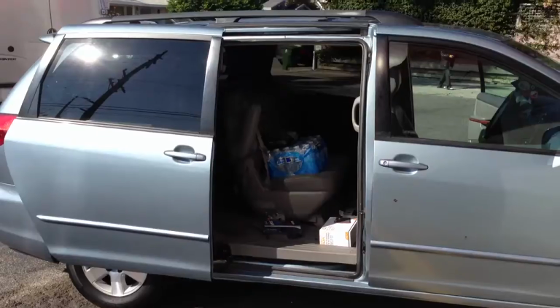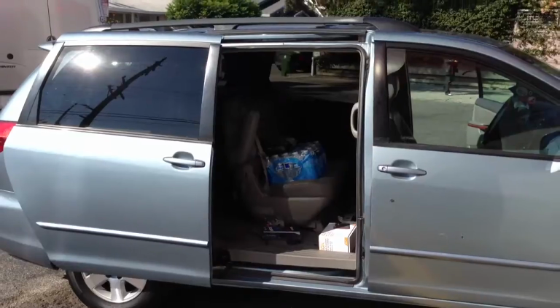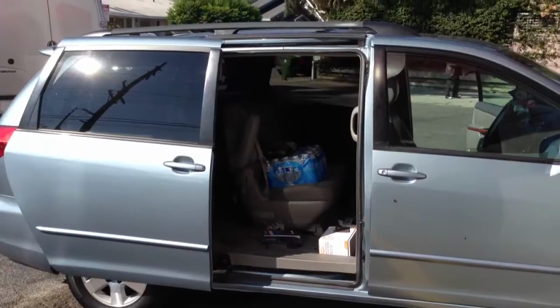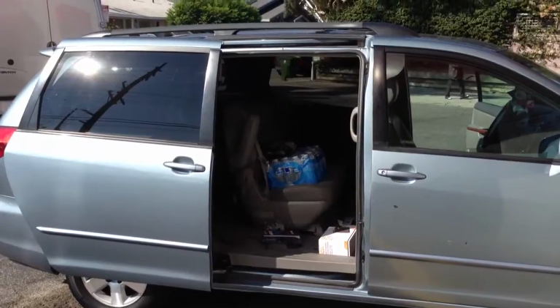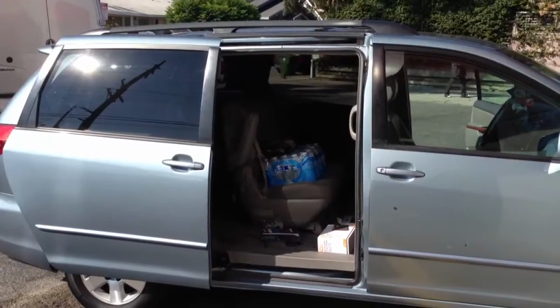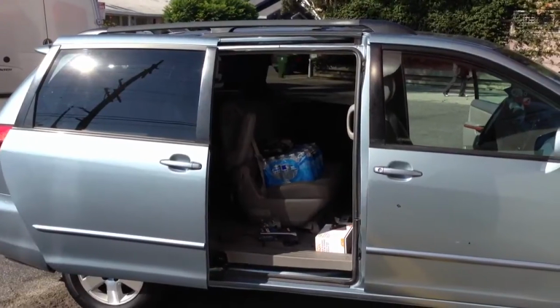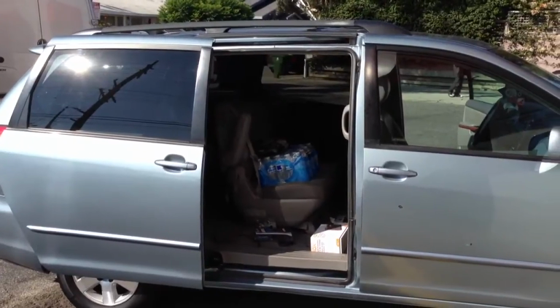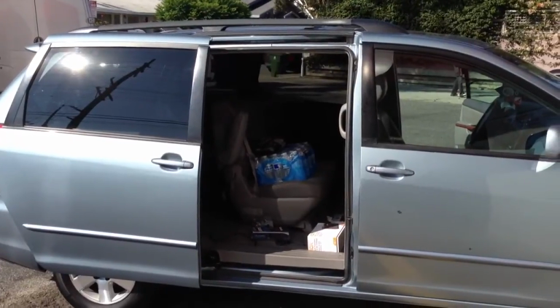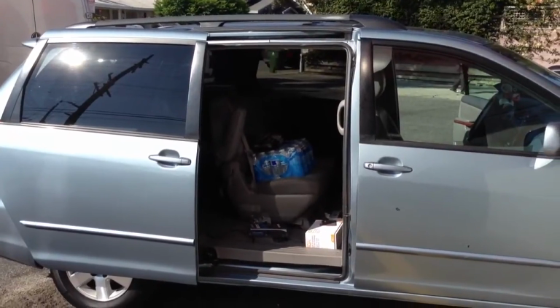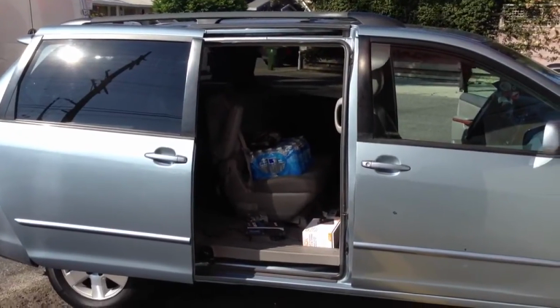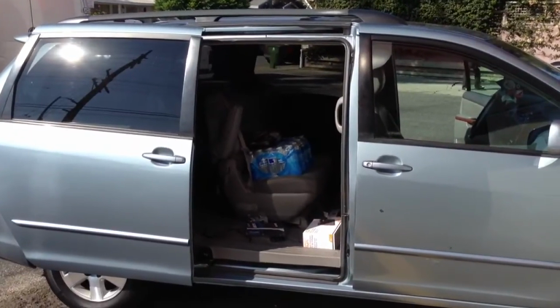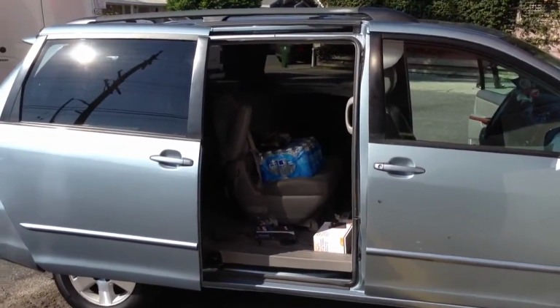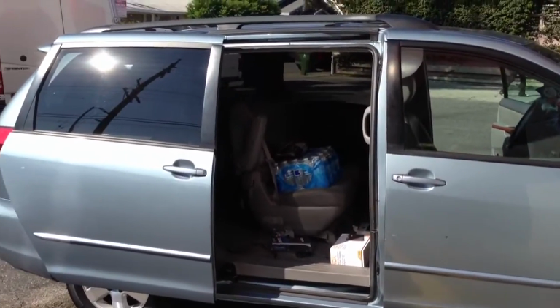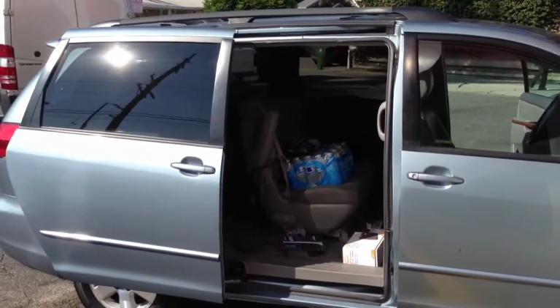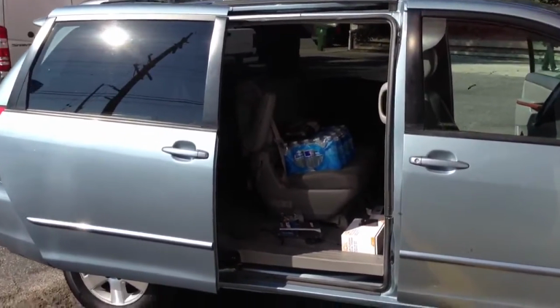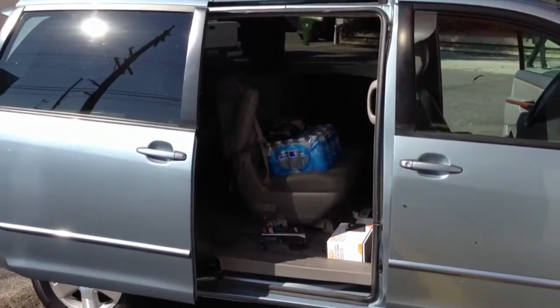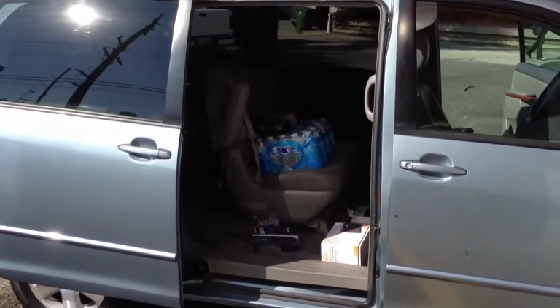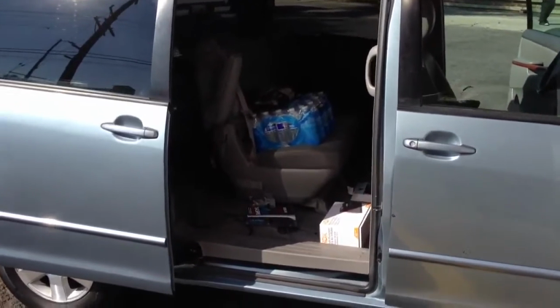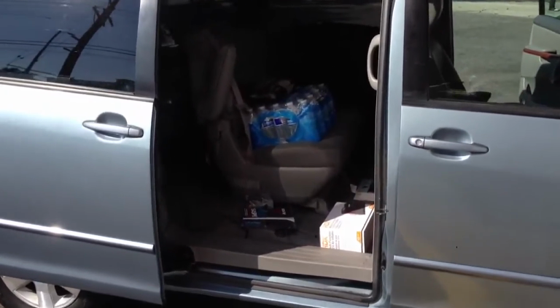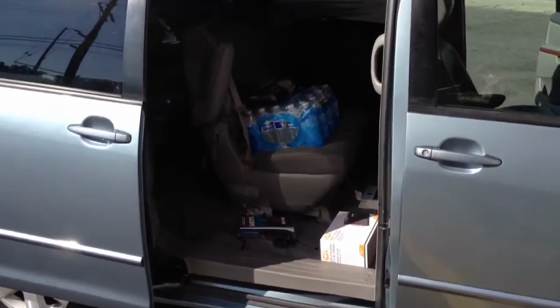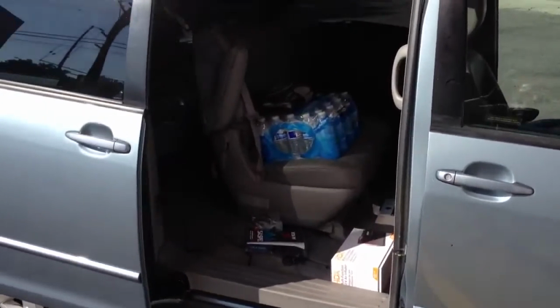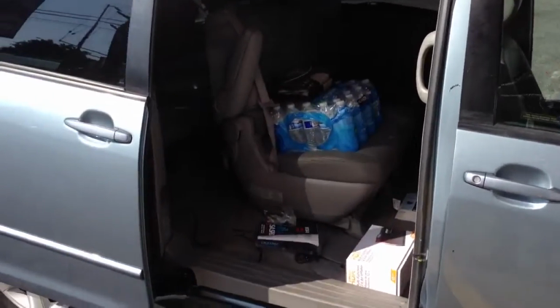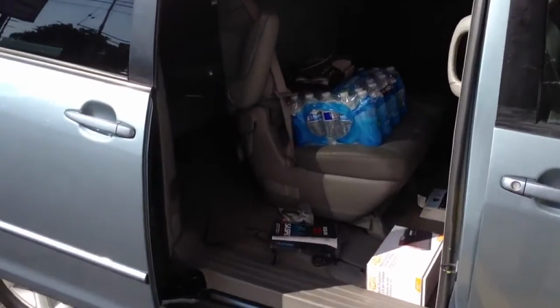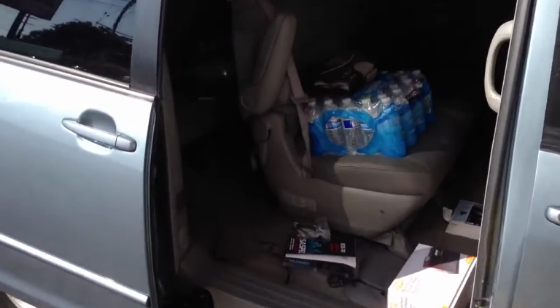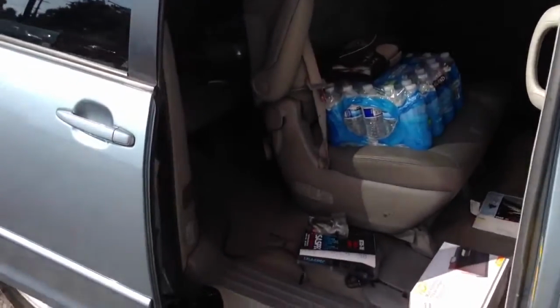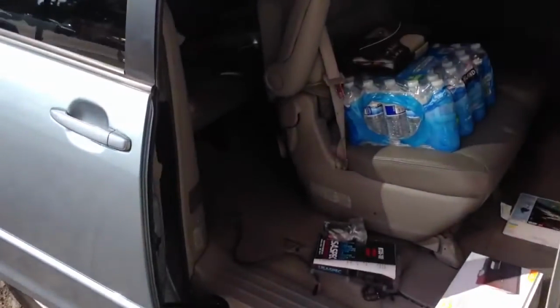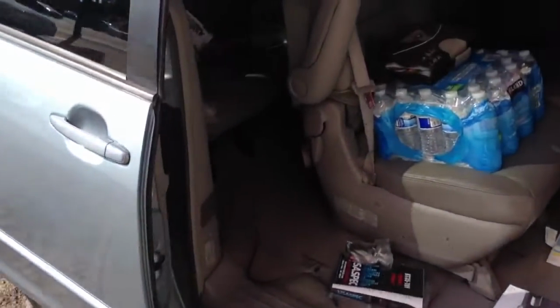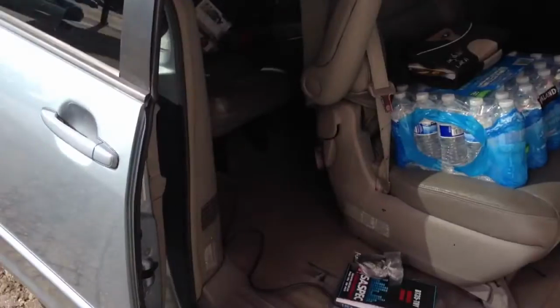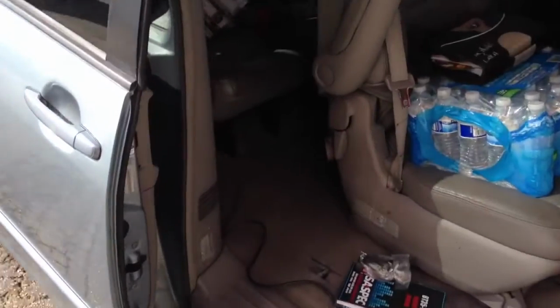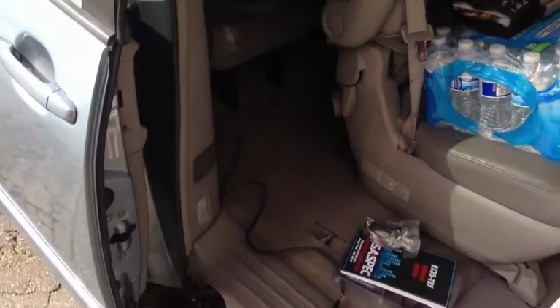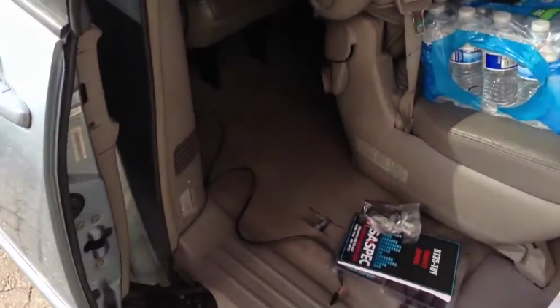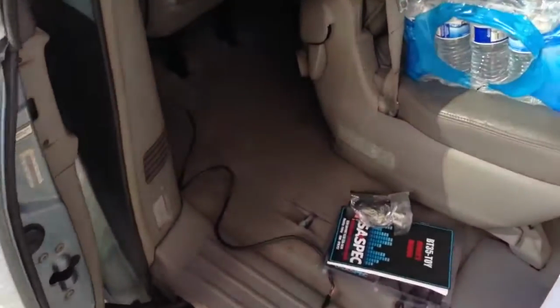Hey YouTube, how you doing? This is Joe over at Allen Eds Auto Sound. Just got a quick tech tip that I wanted to make a video on.